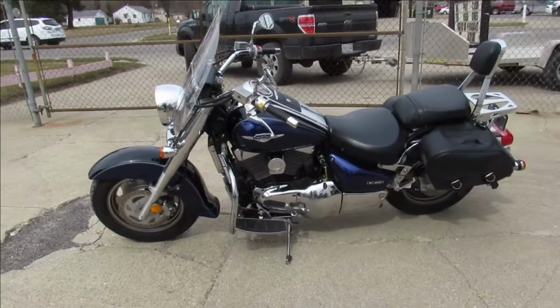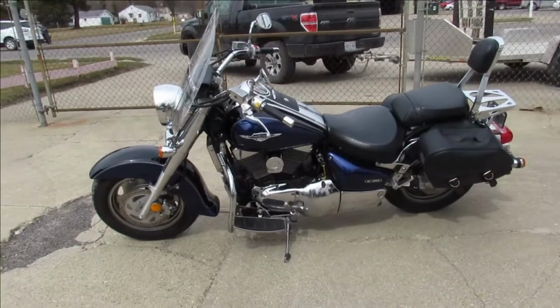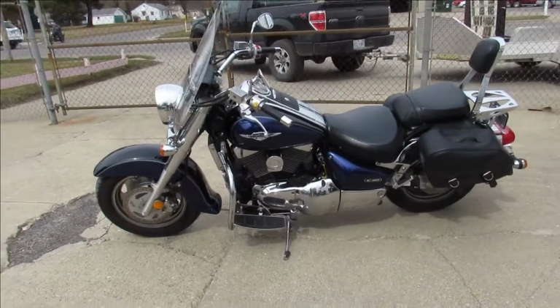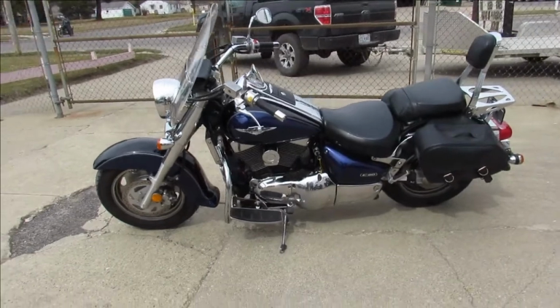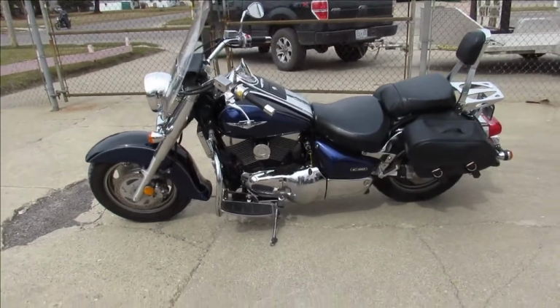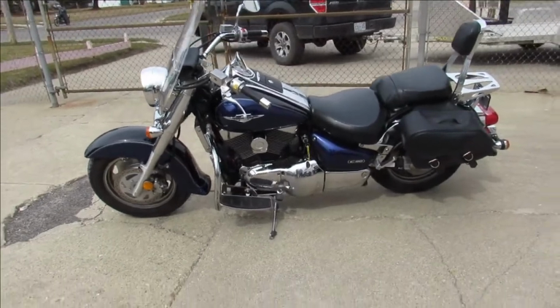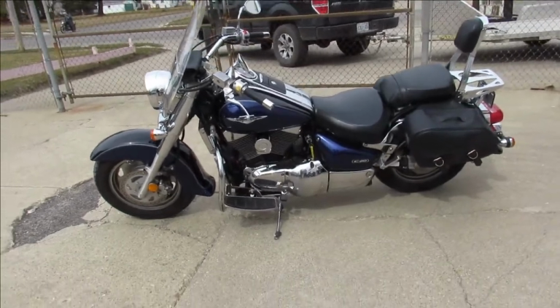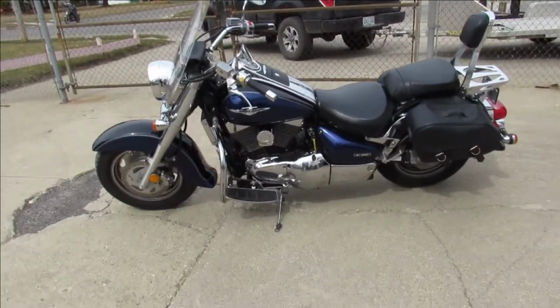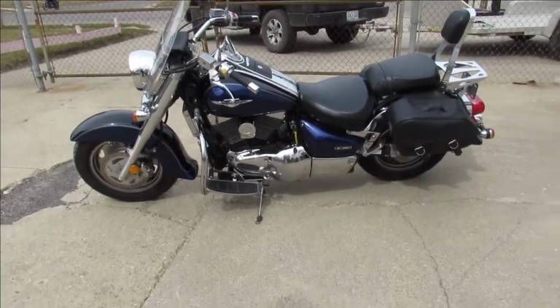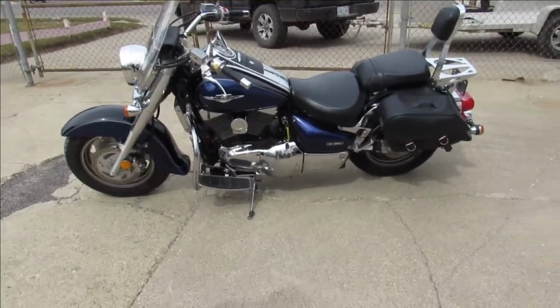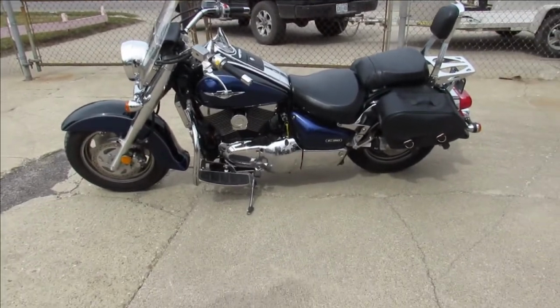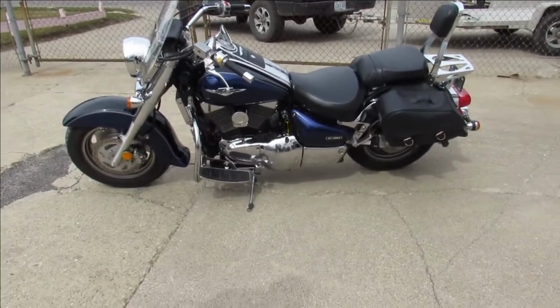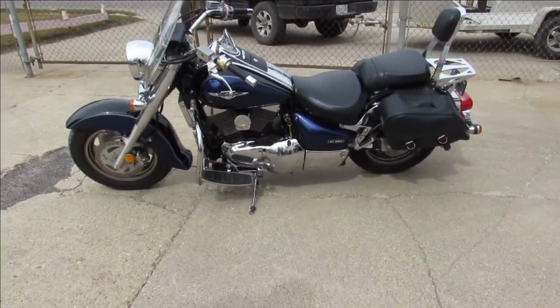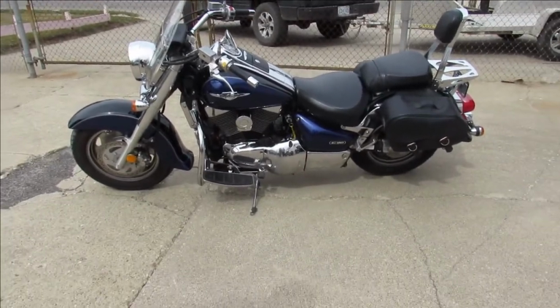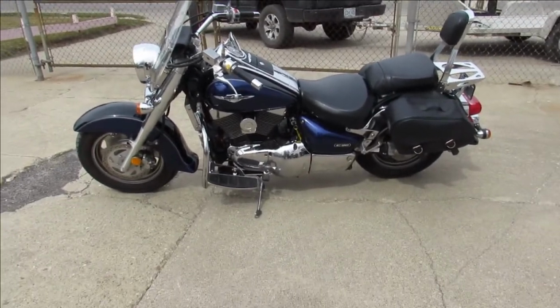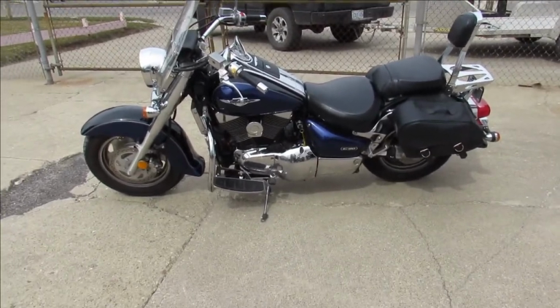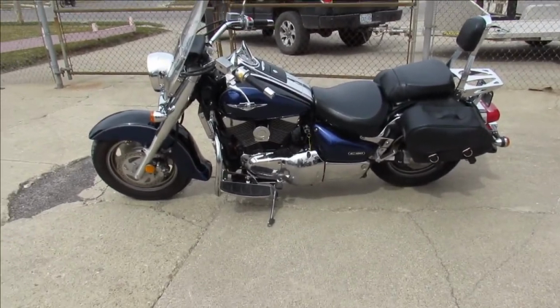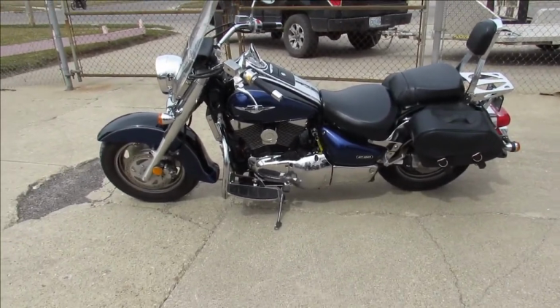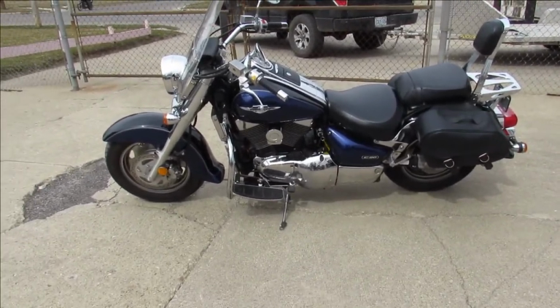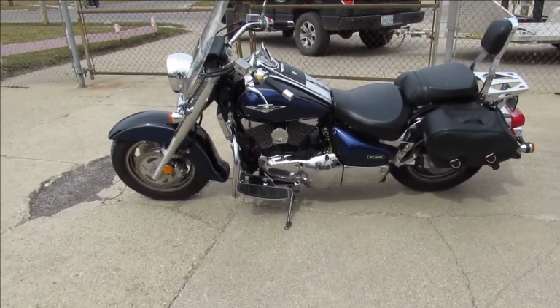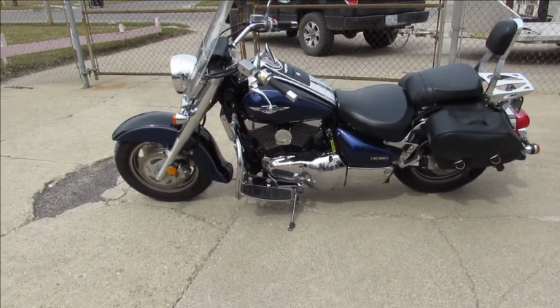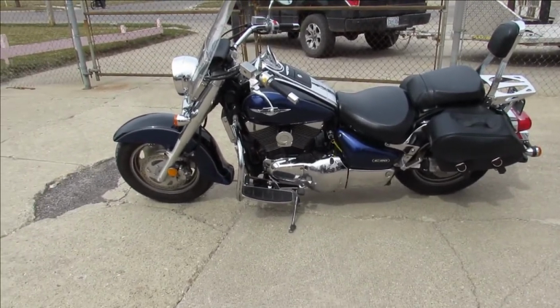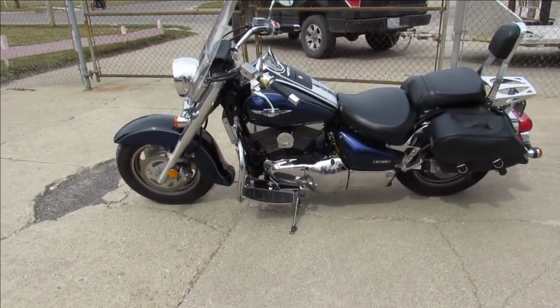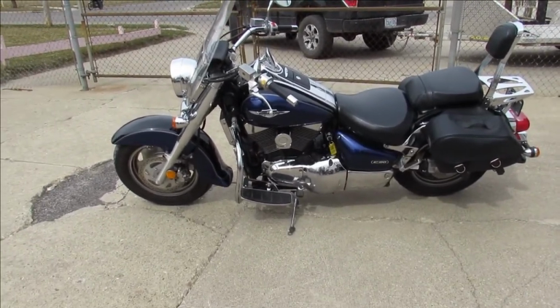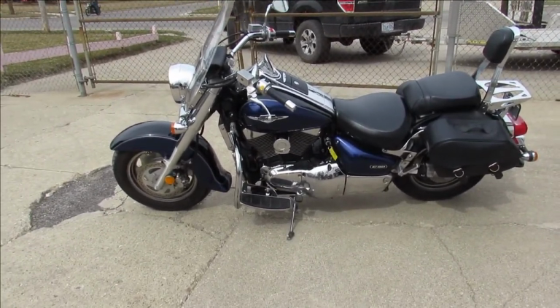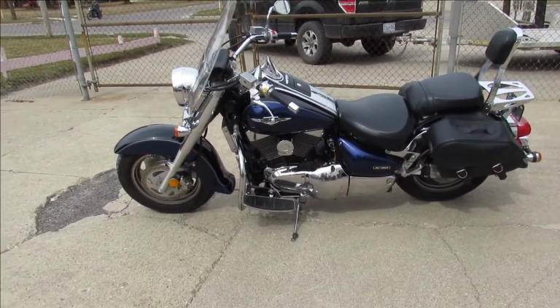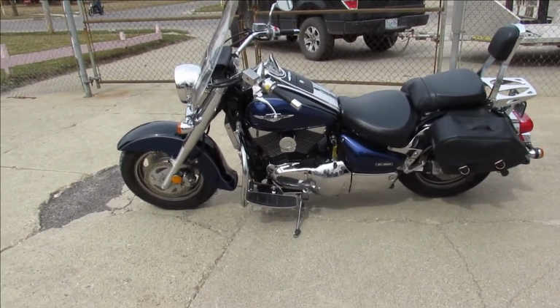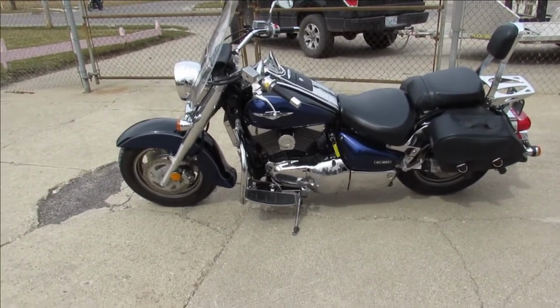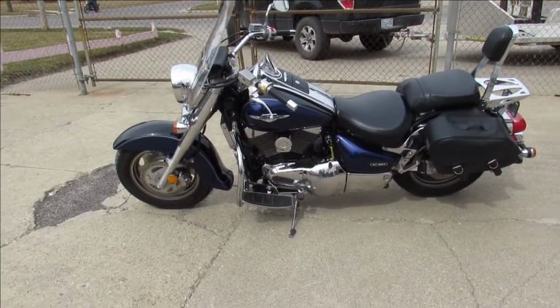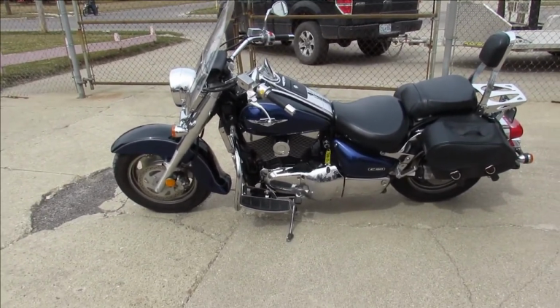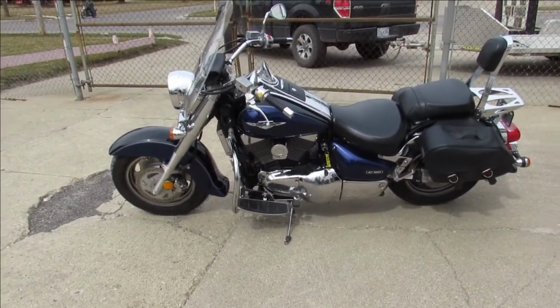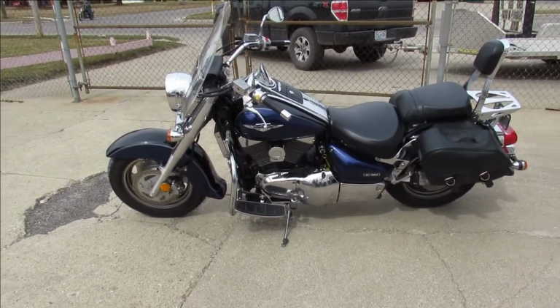It's a nice looking bike. Keep an eye on our website, channel, and Facebook page.